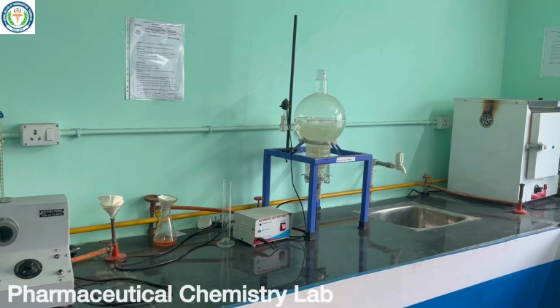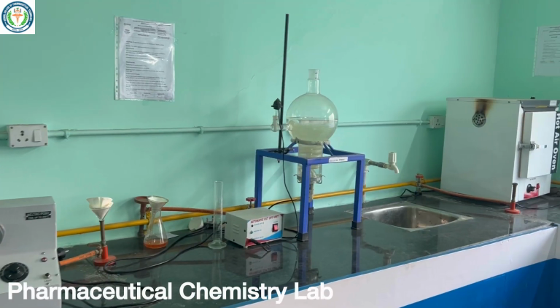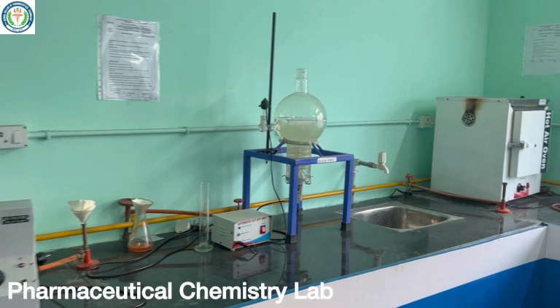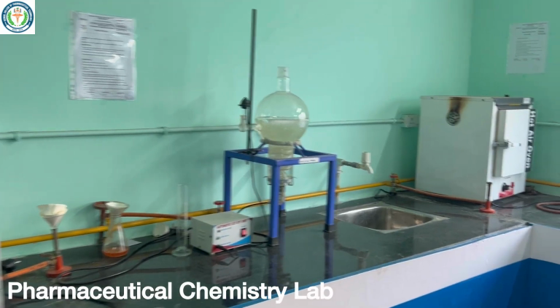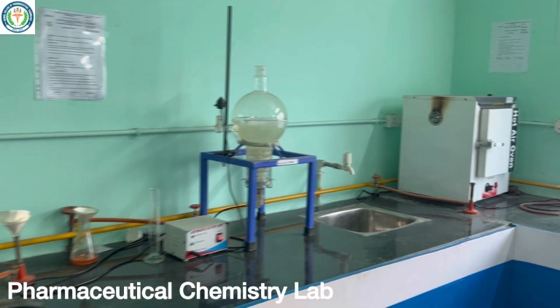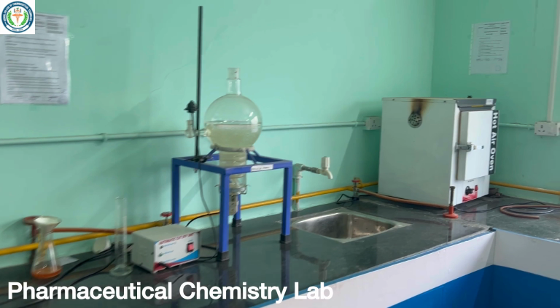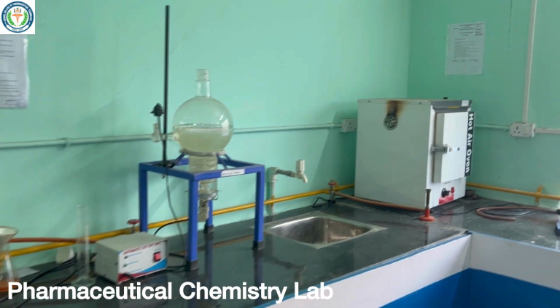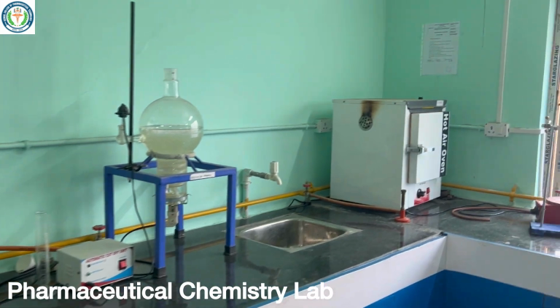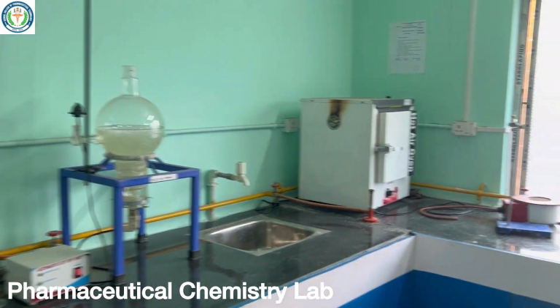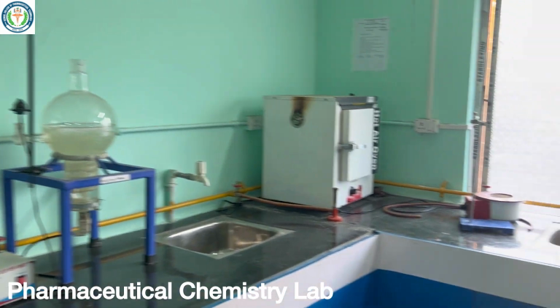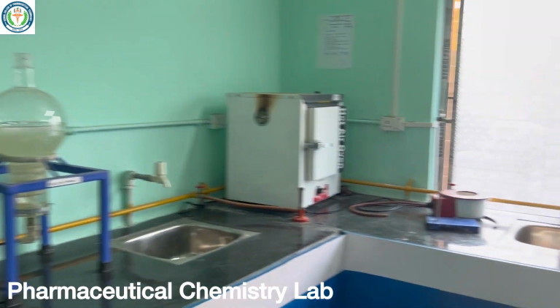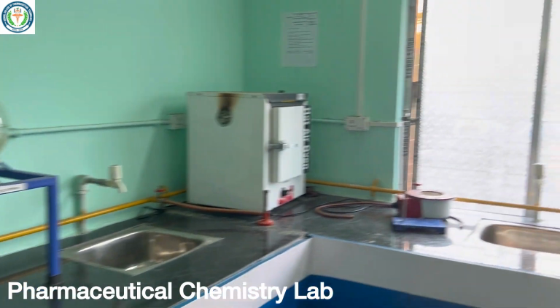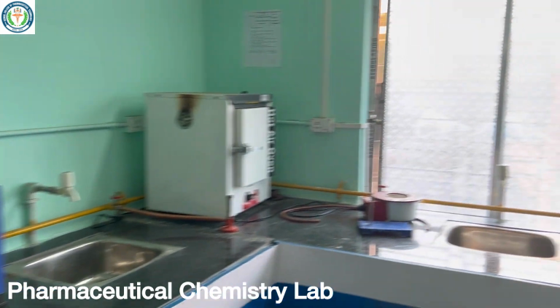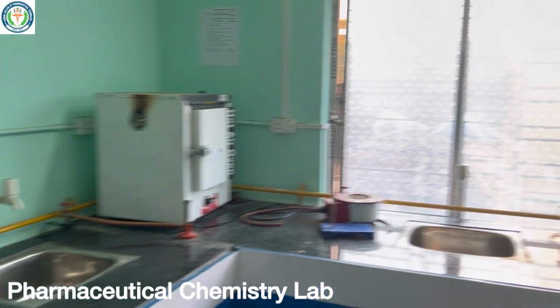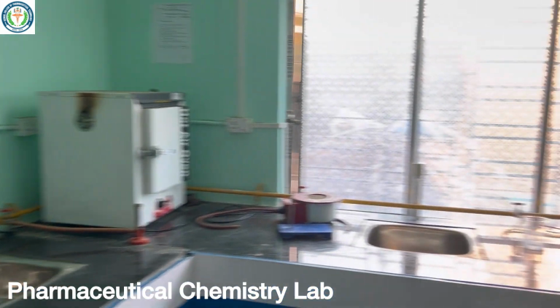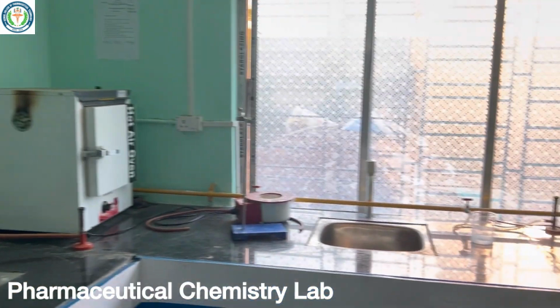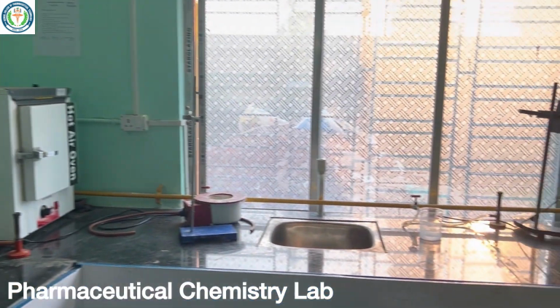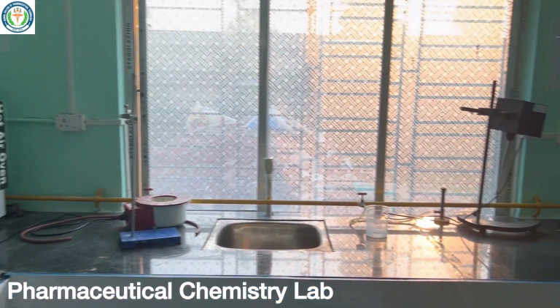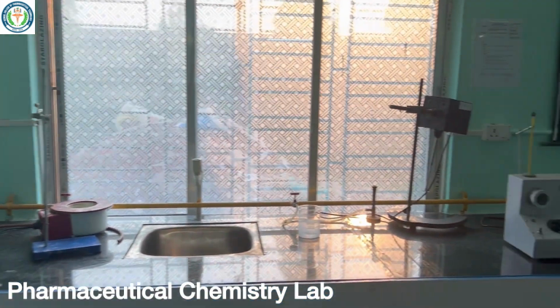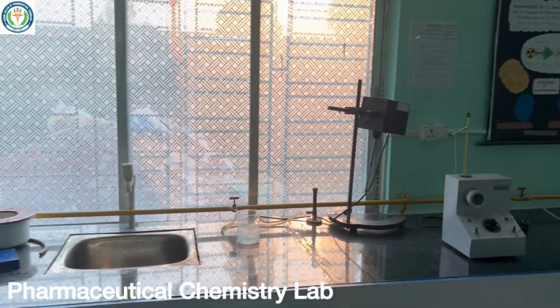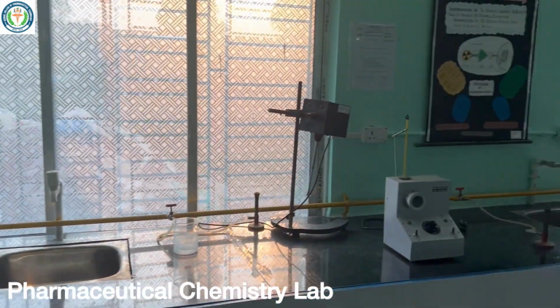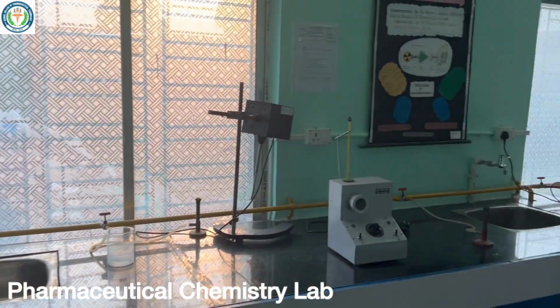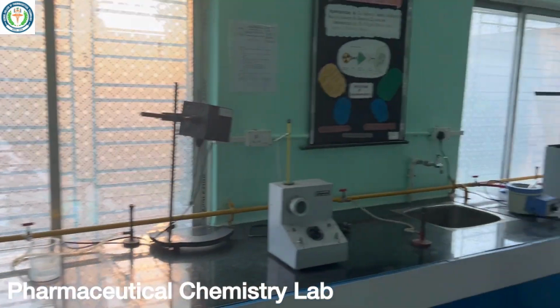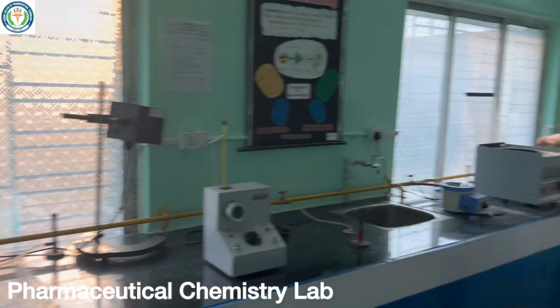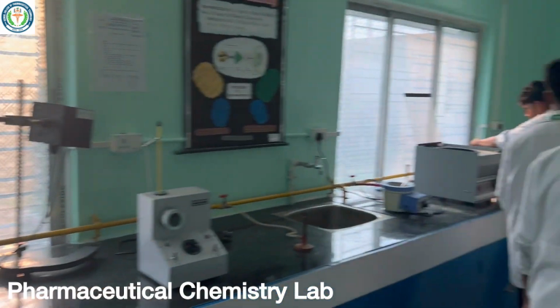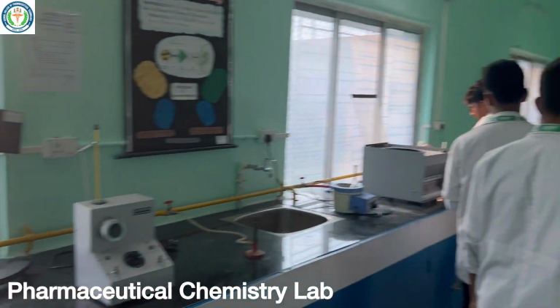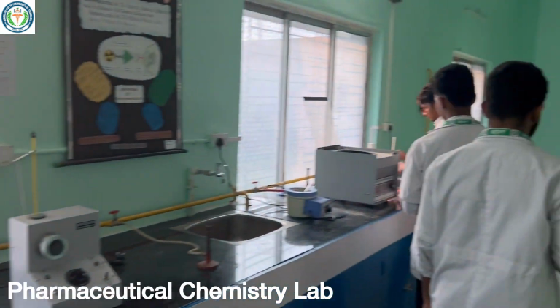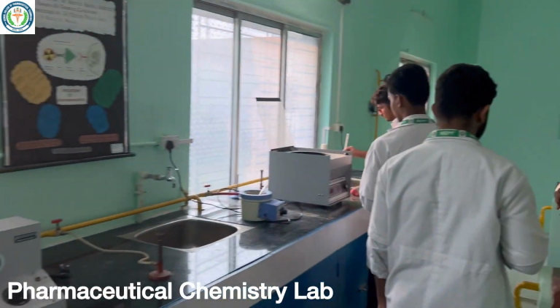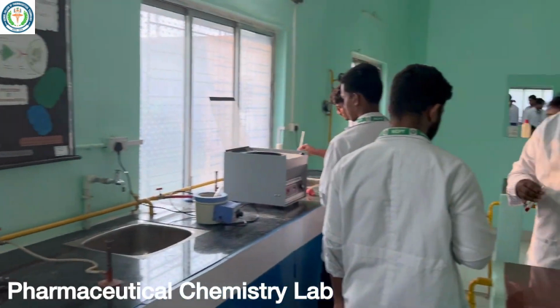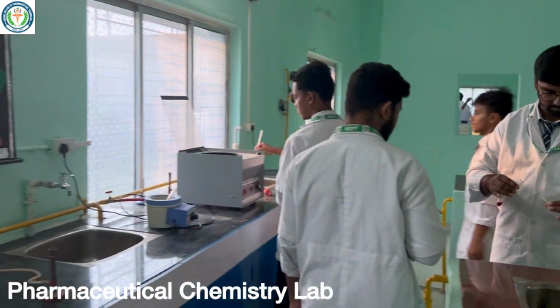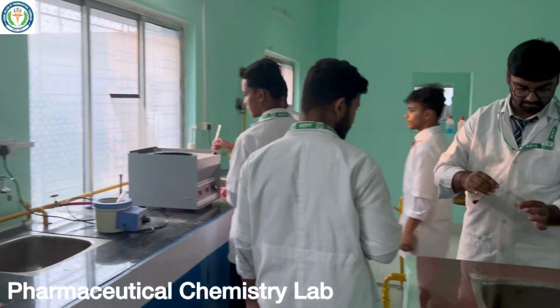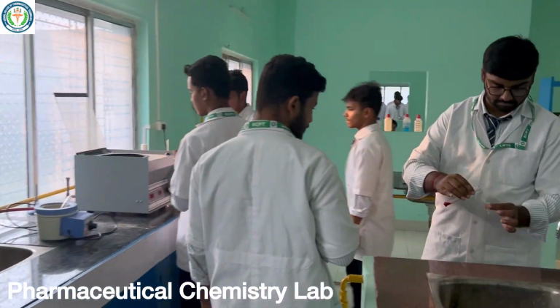This is one of our chemistry laboratories and you can see the students are working over there.